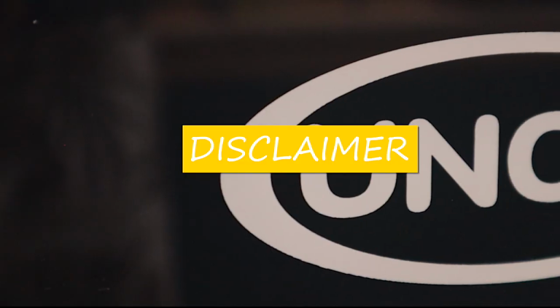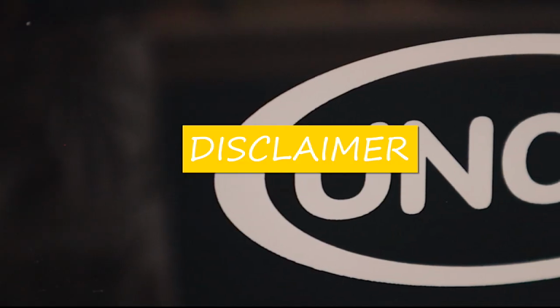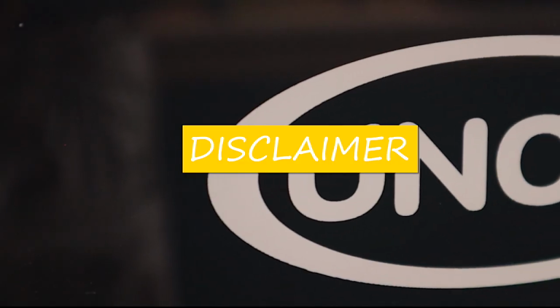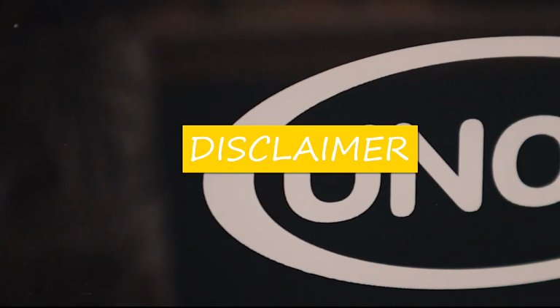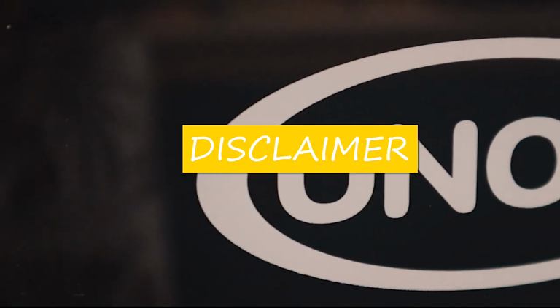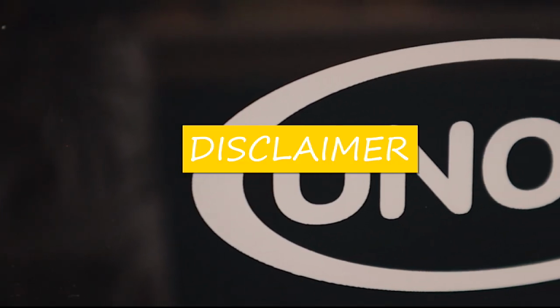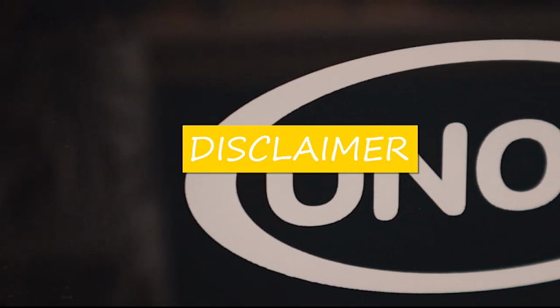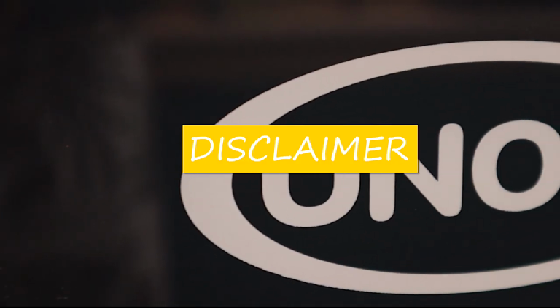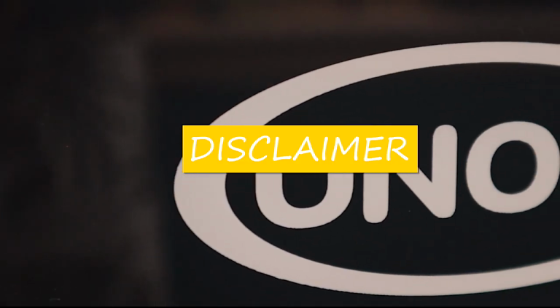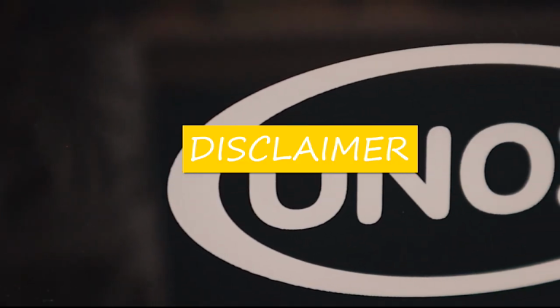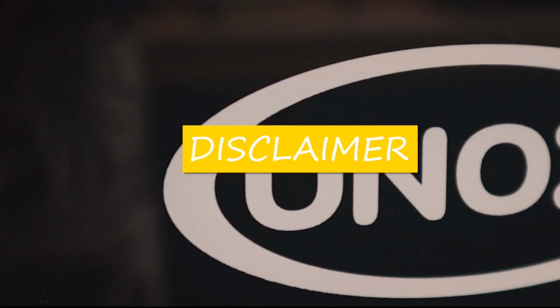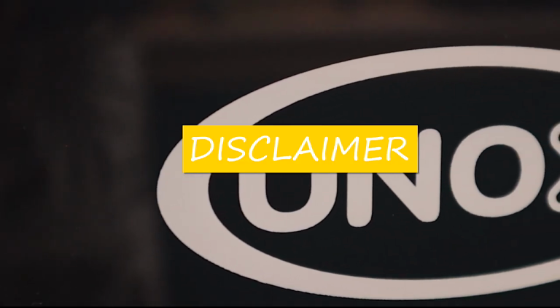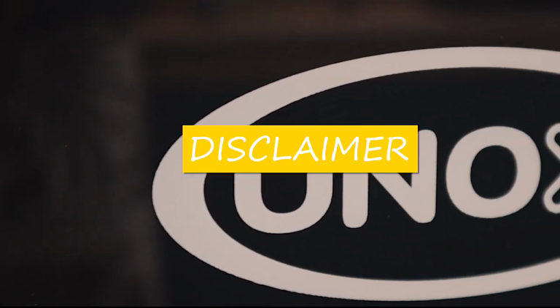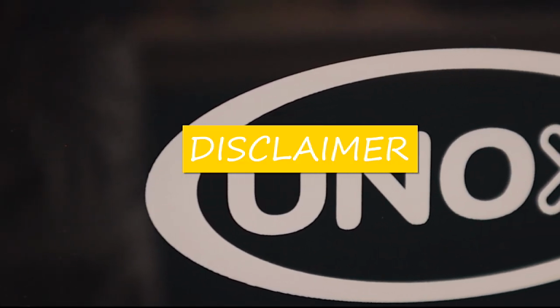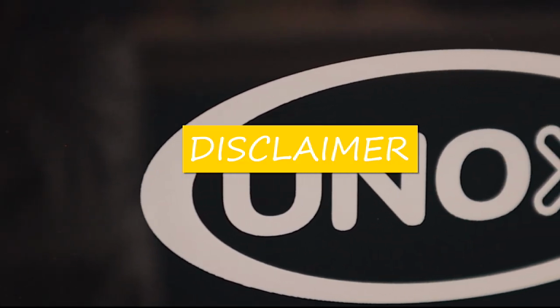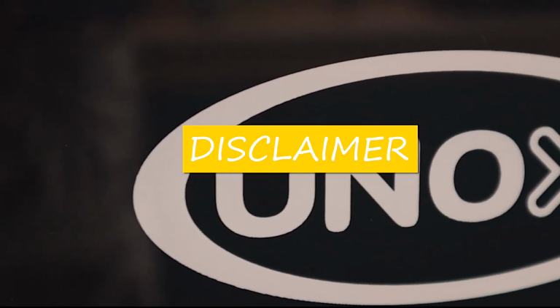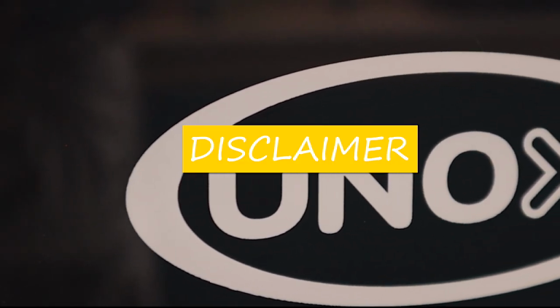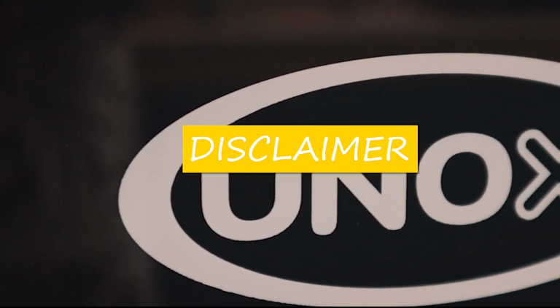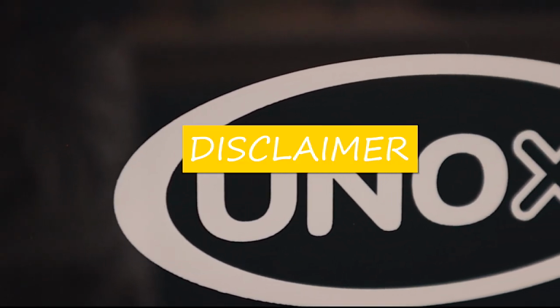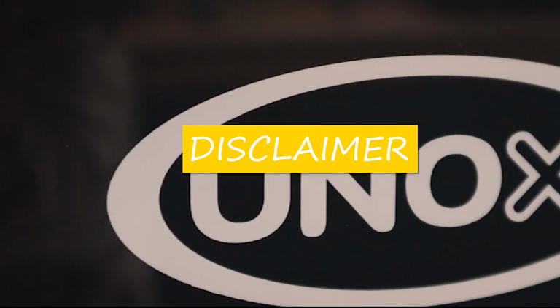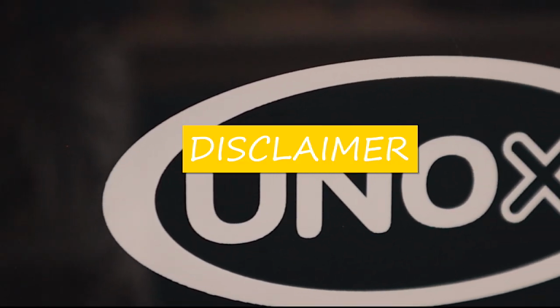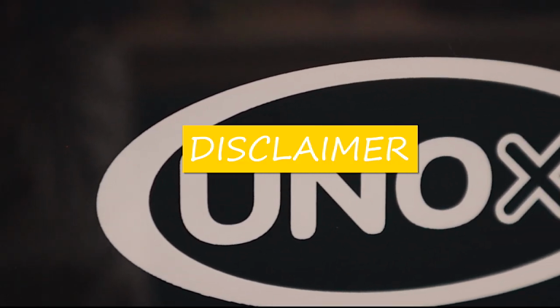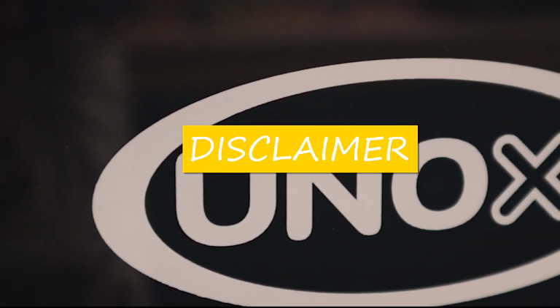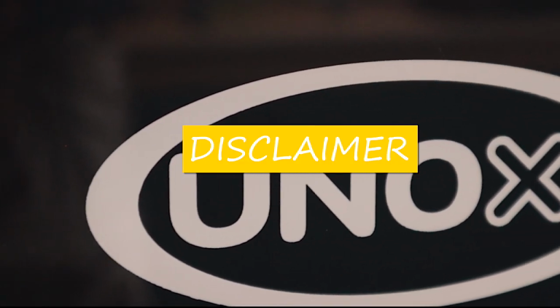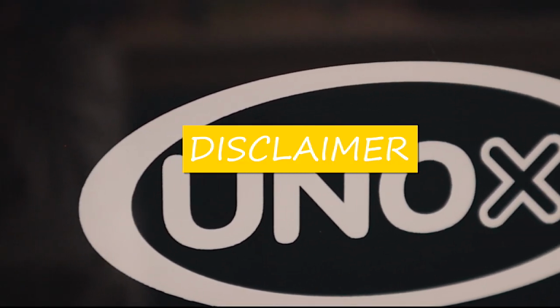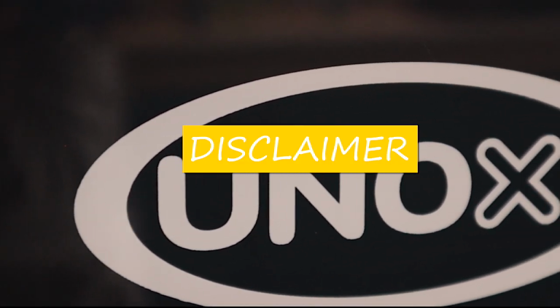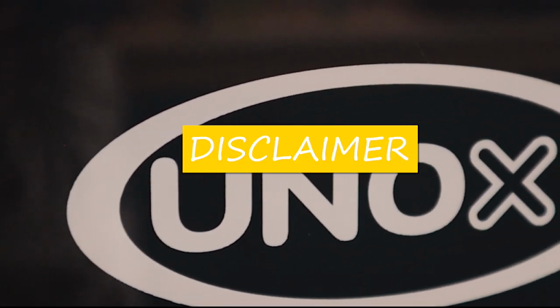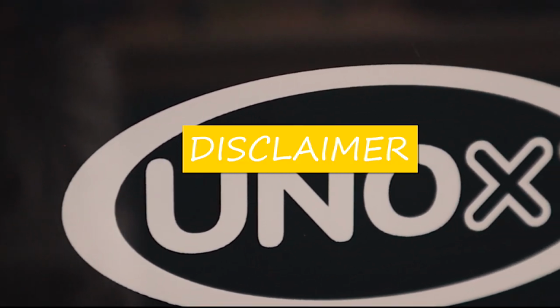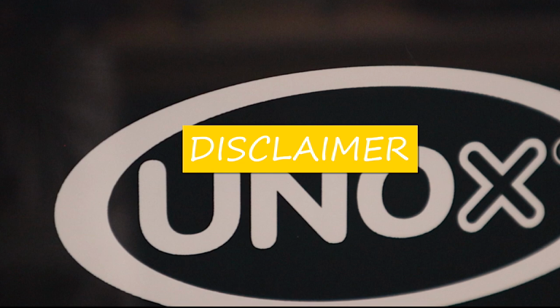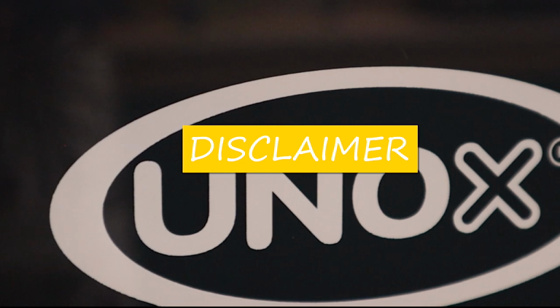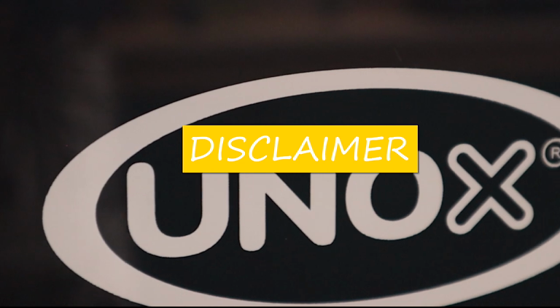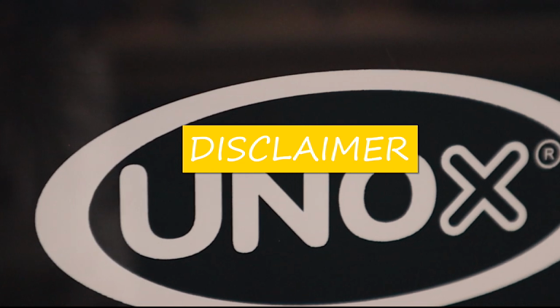Disclaimer! This video is not sponsored by UNOX! Mom is only here to flex her newly purchased commercial oven!